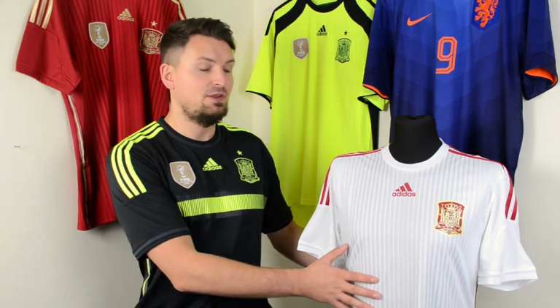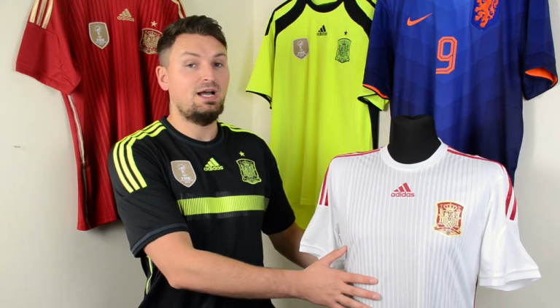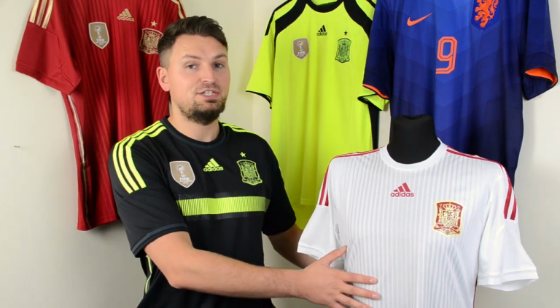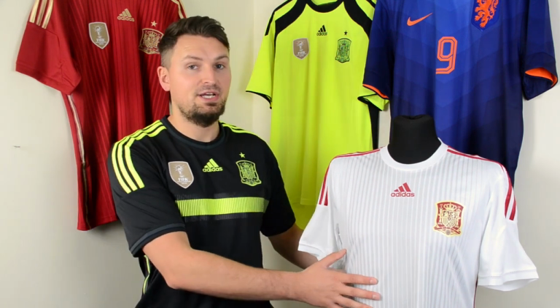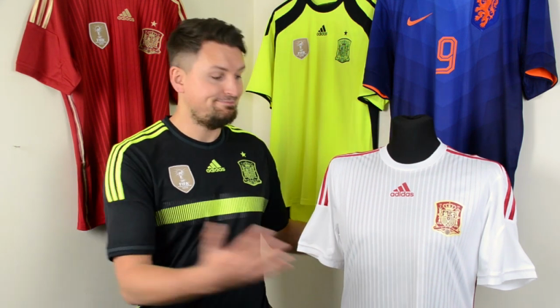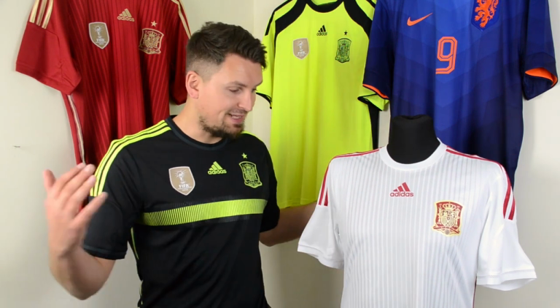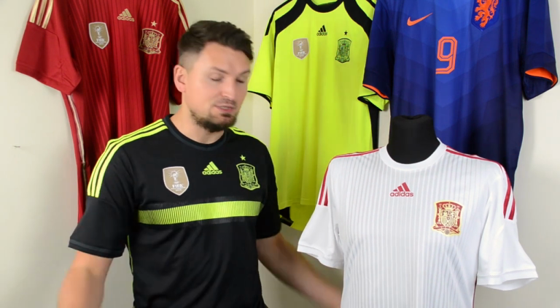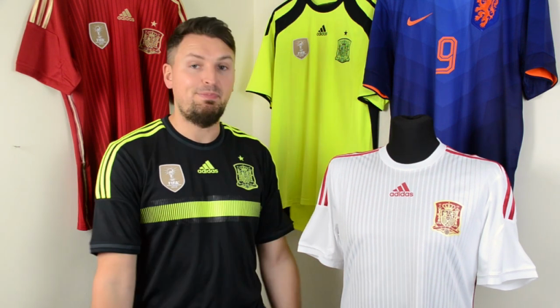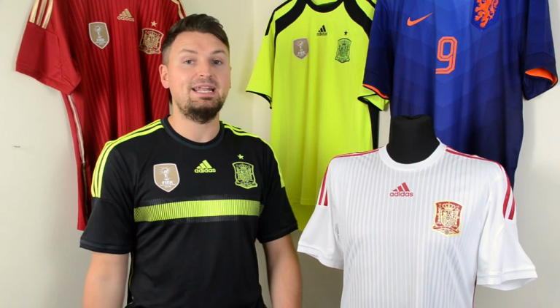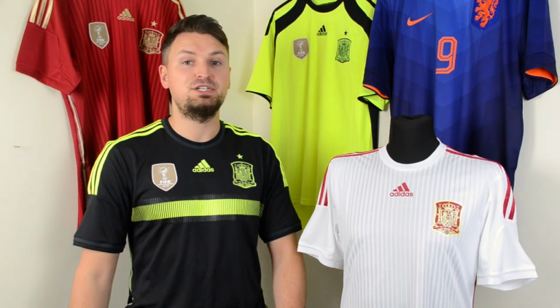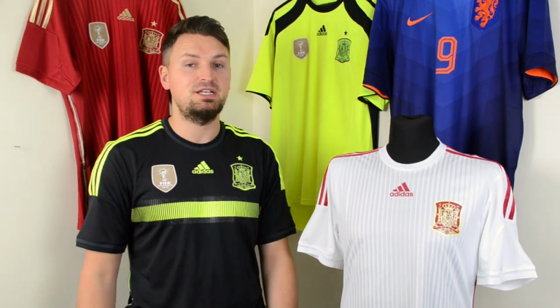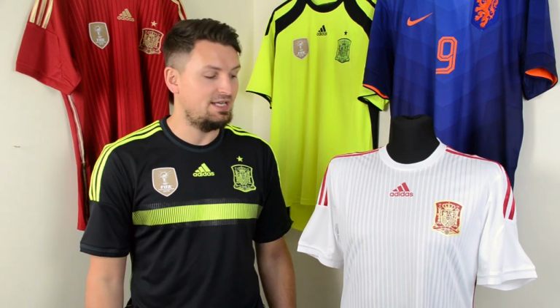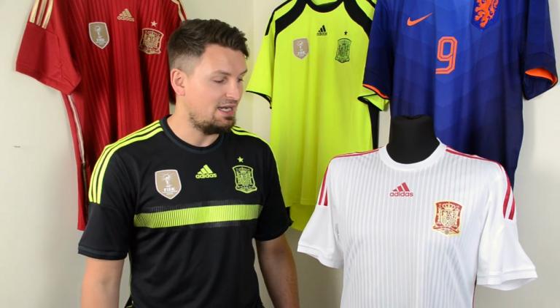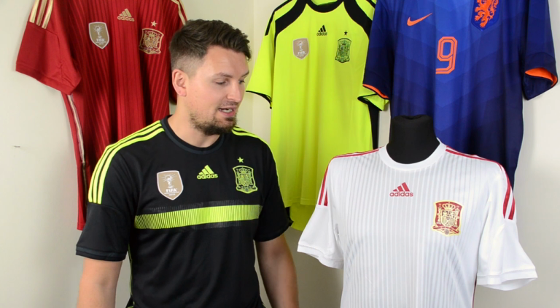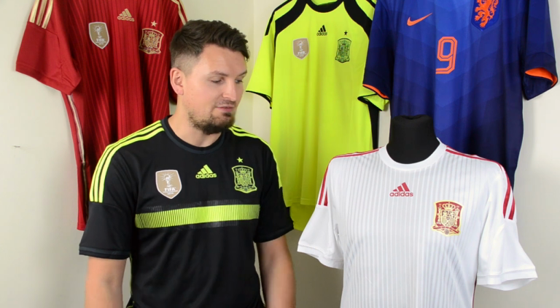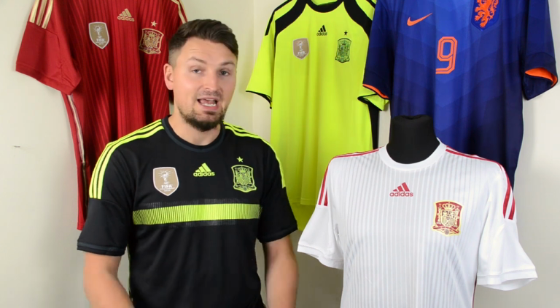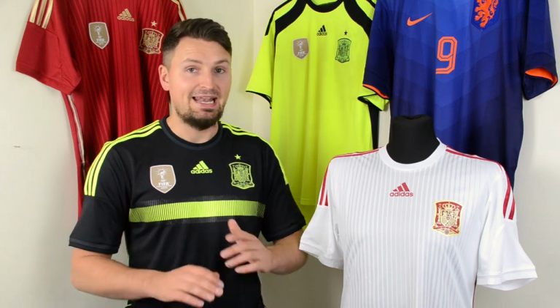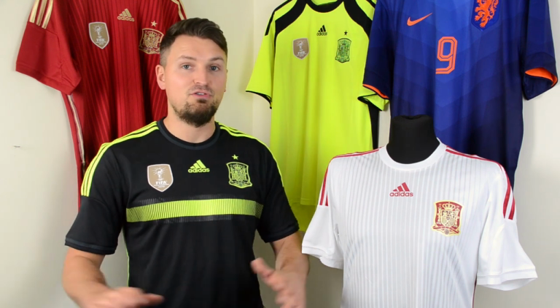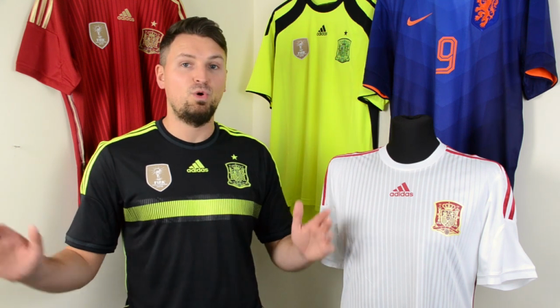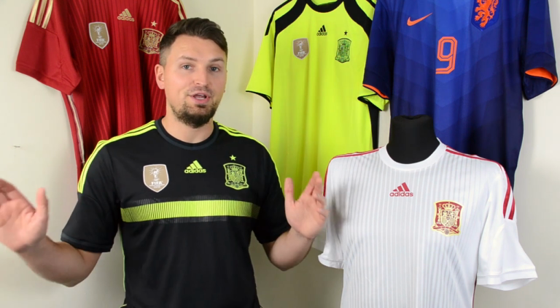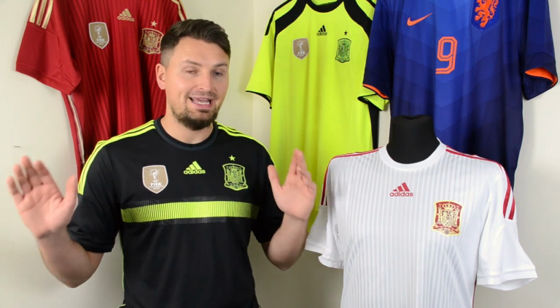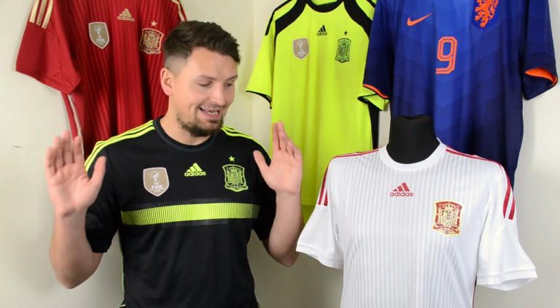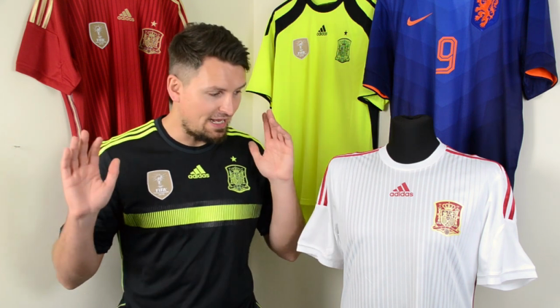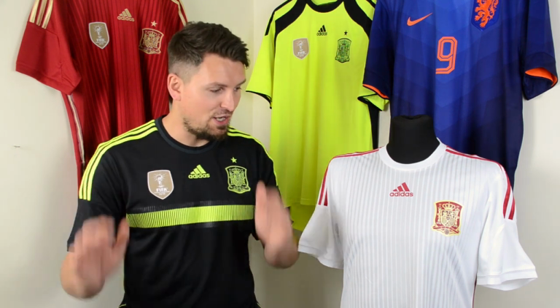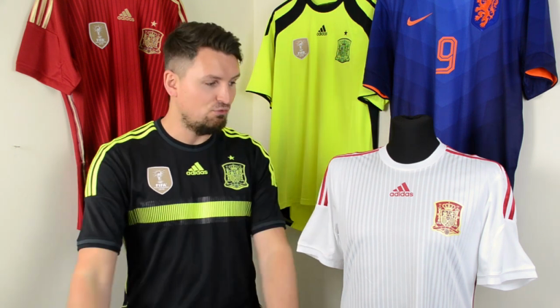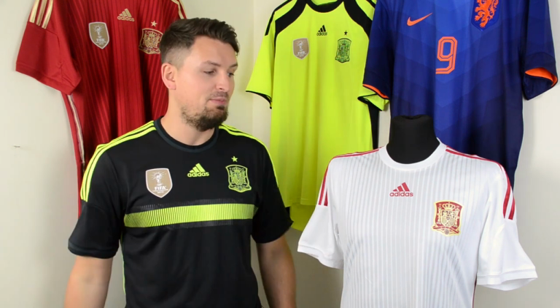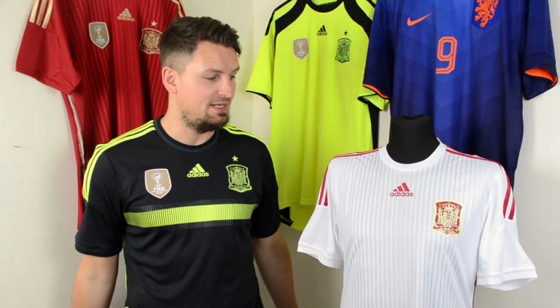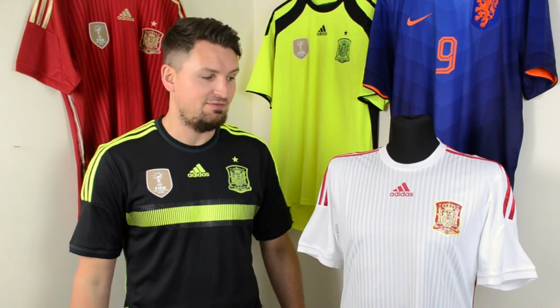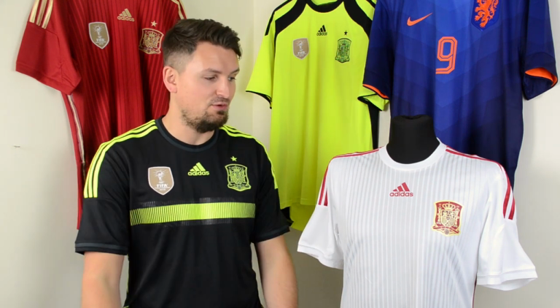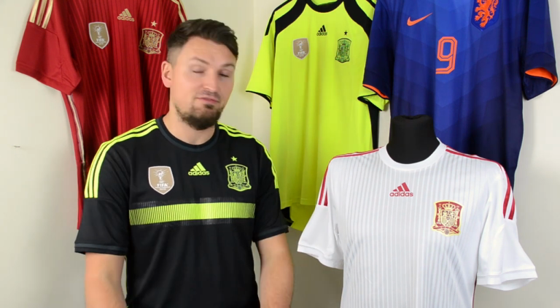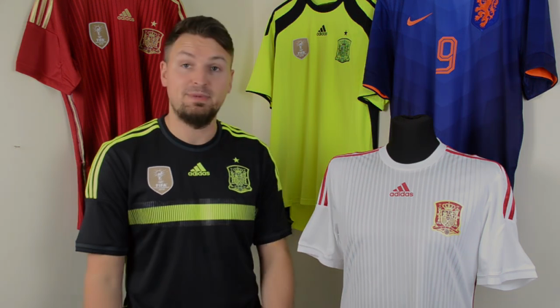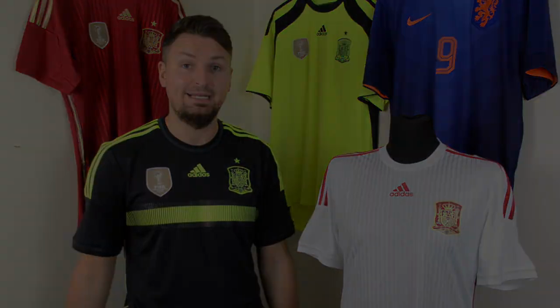As for the white shirt, it was banished to the archives, never worn again, and no replicas of it were ever made.